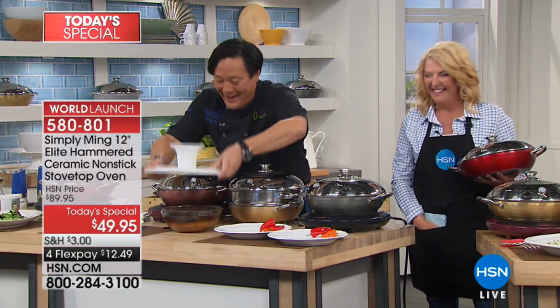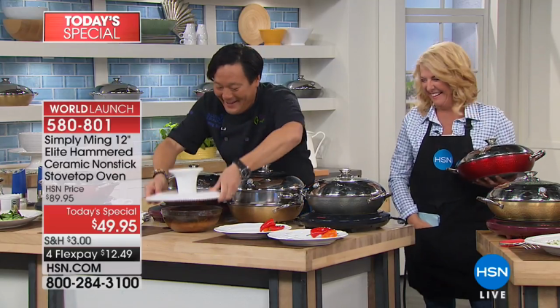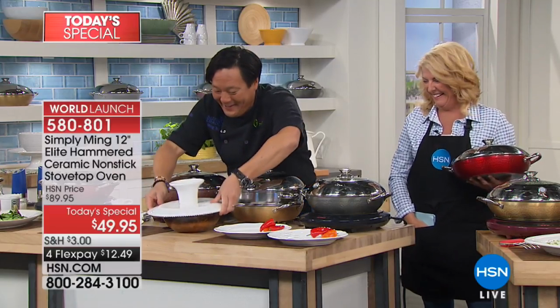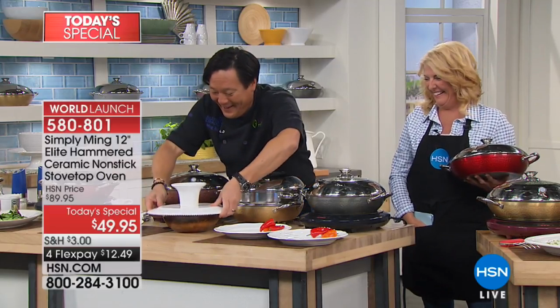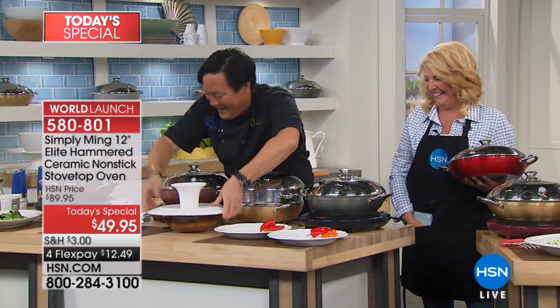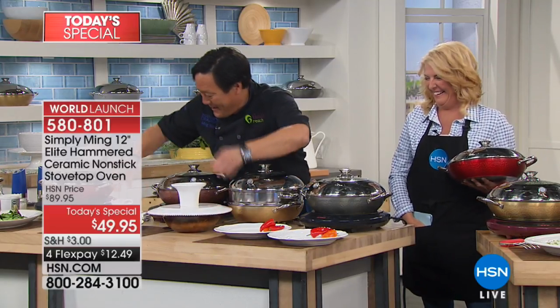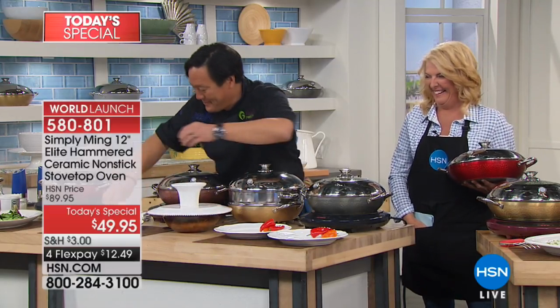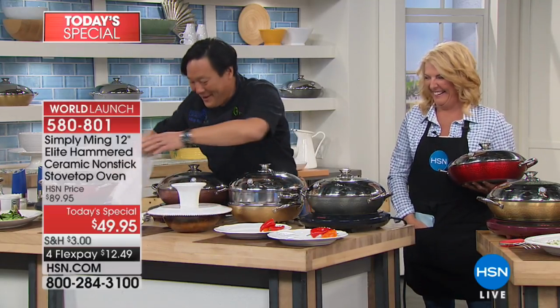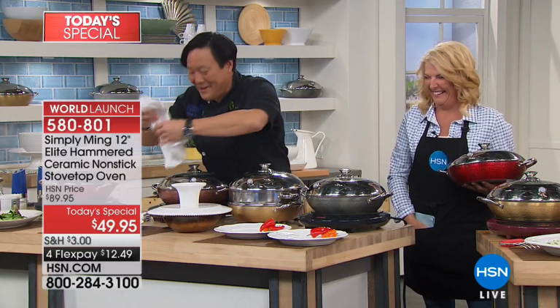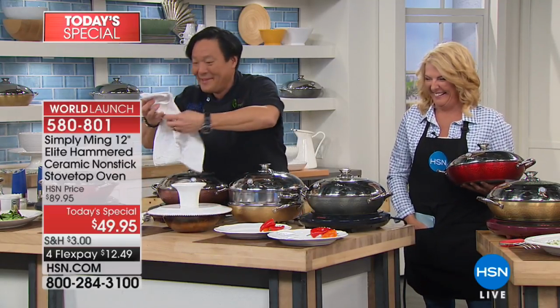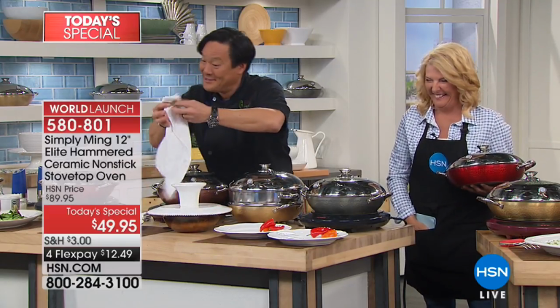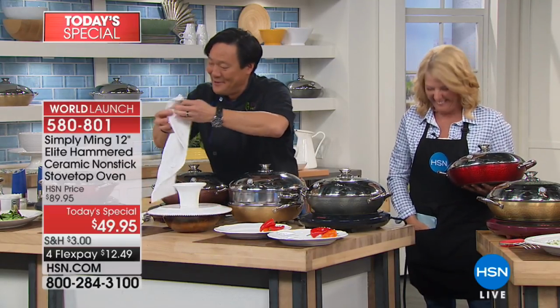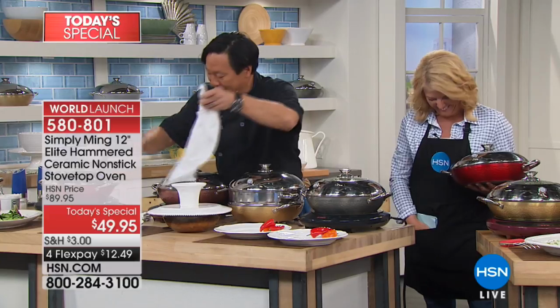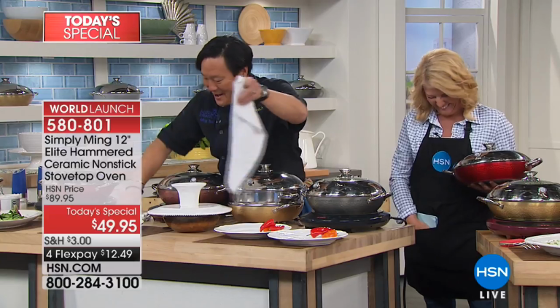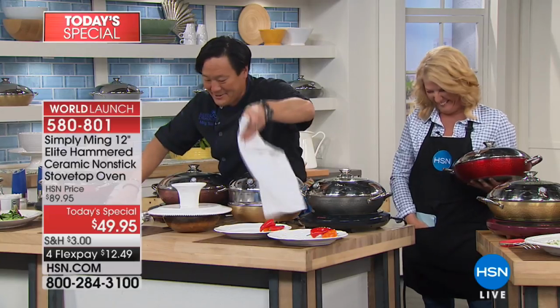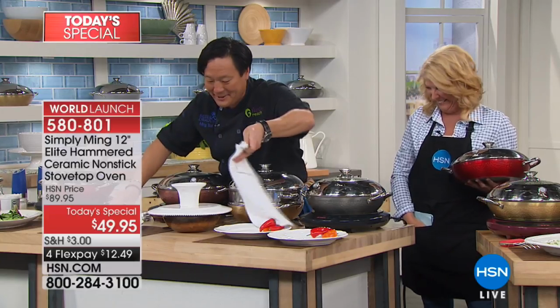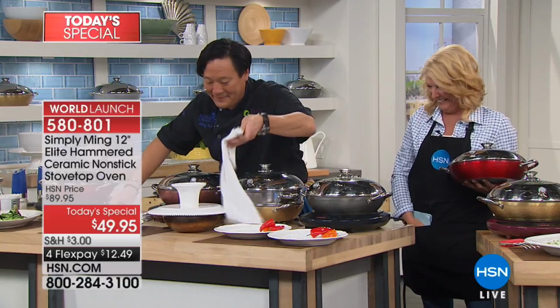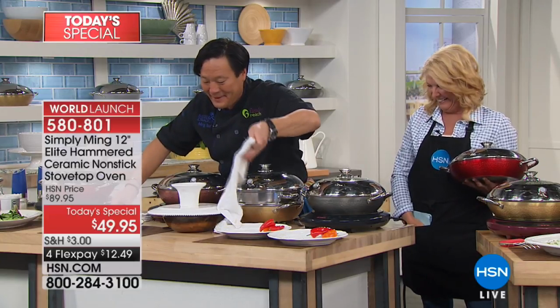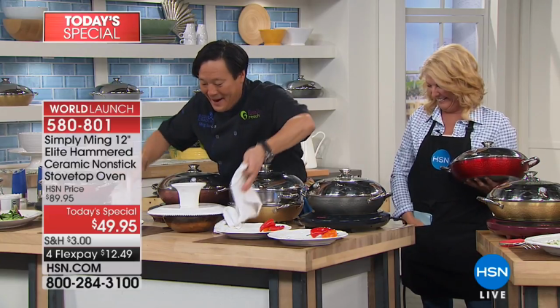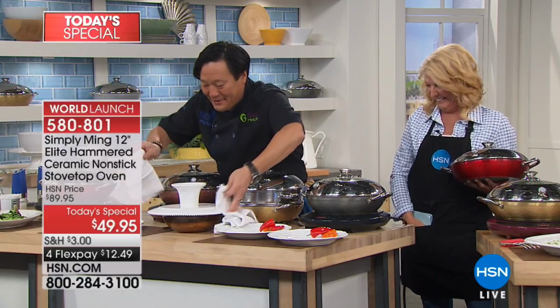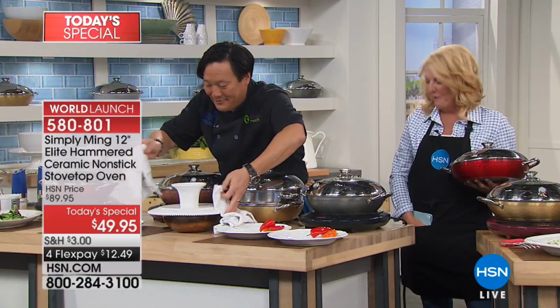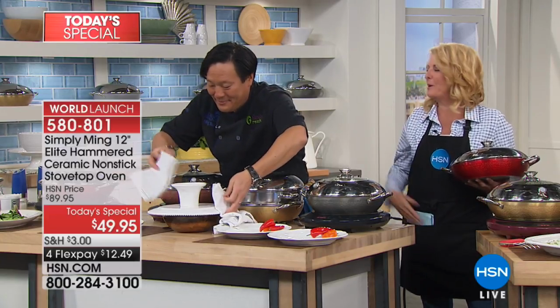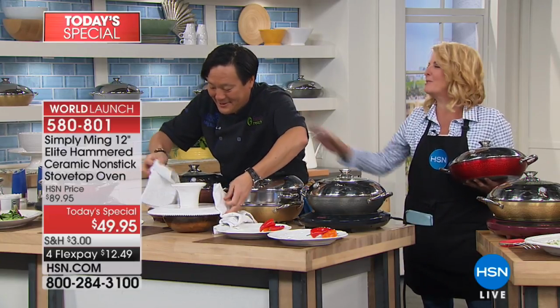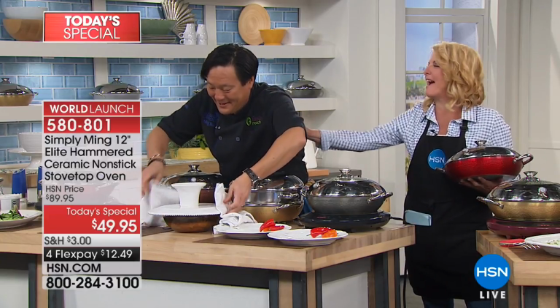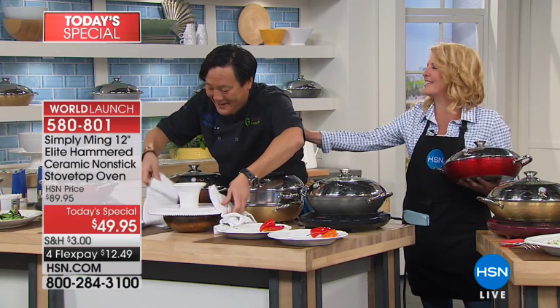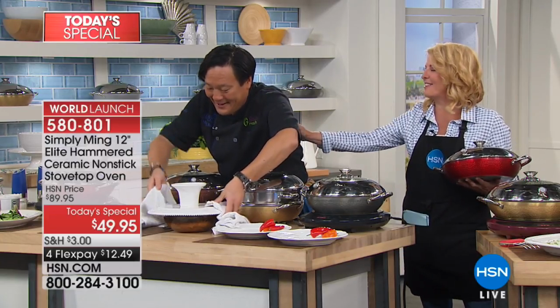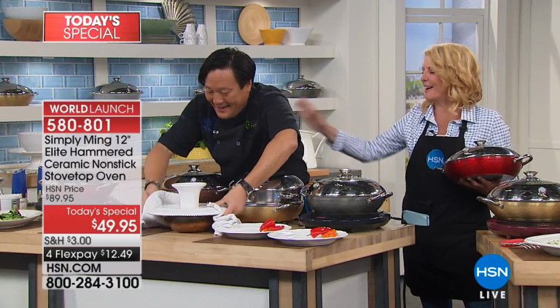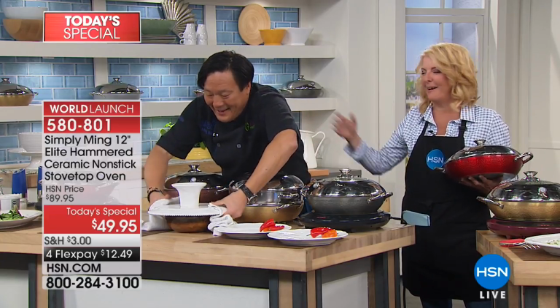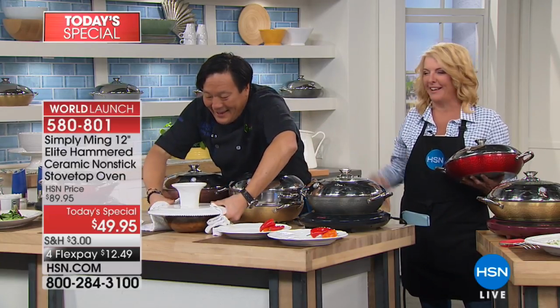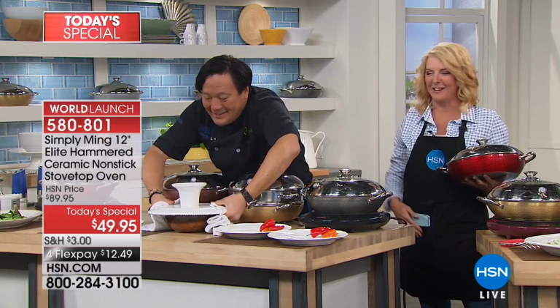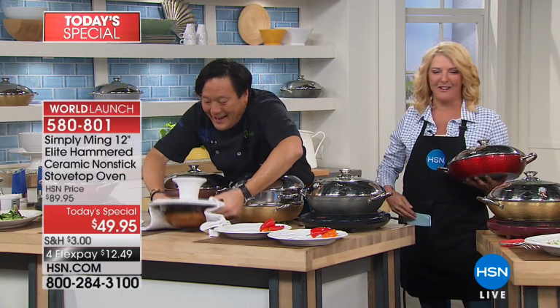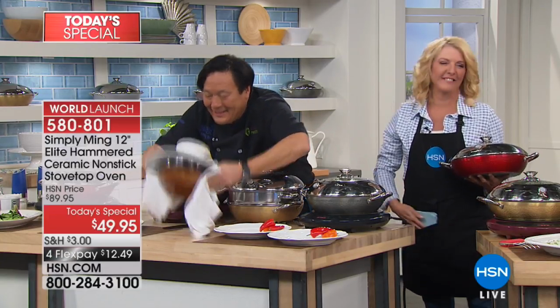I do love the extender rack, honestly. Well, when it's back in stock — how about that, Chef?